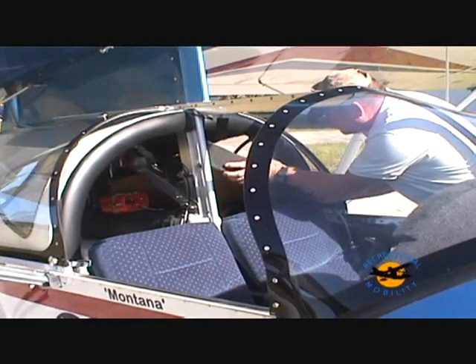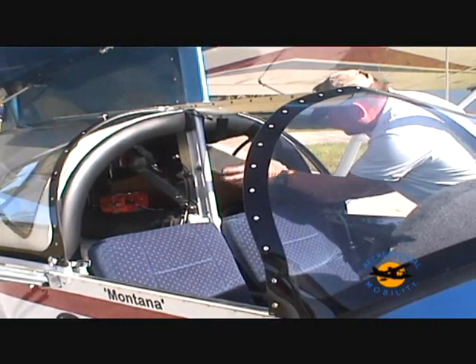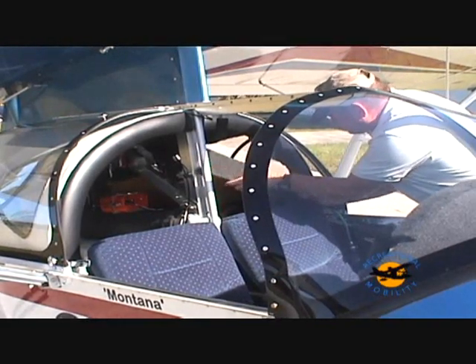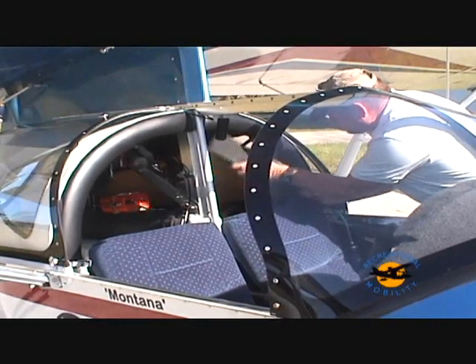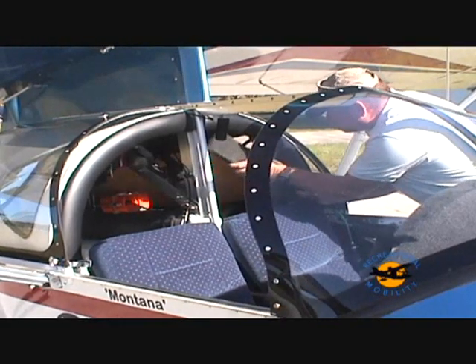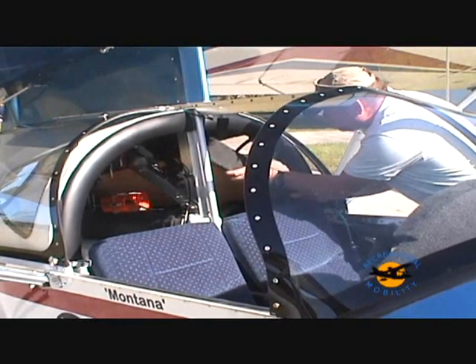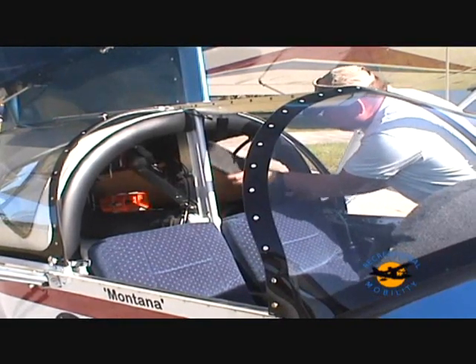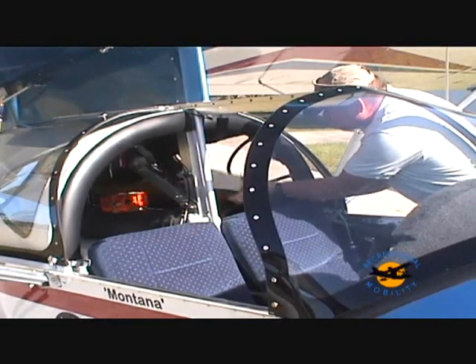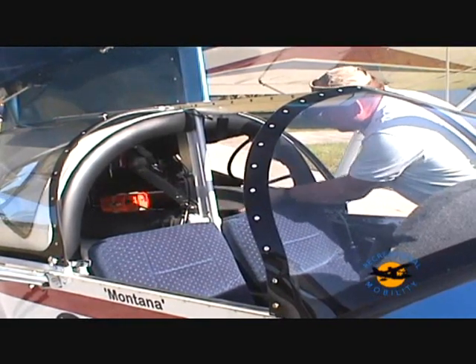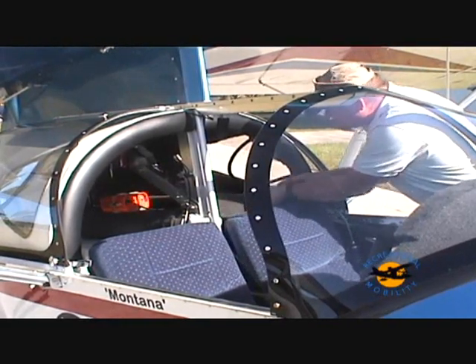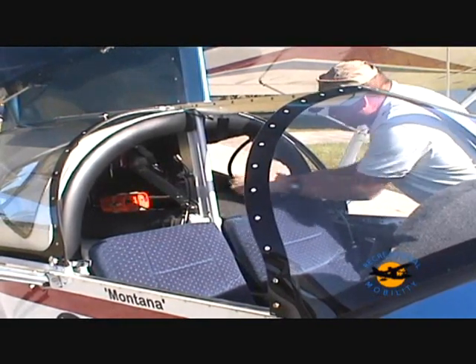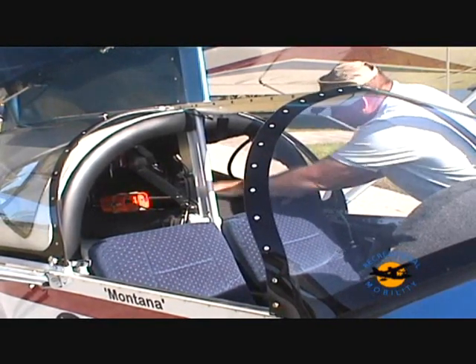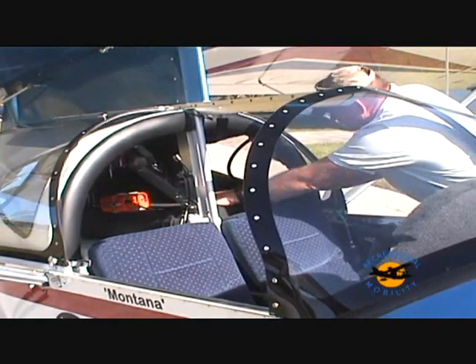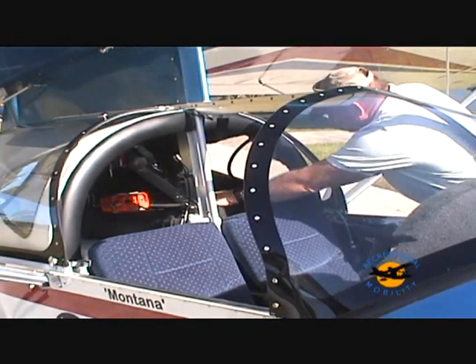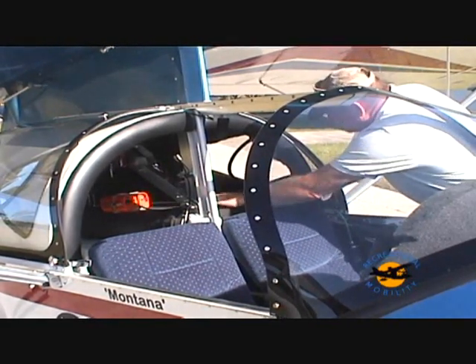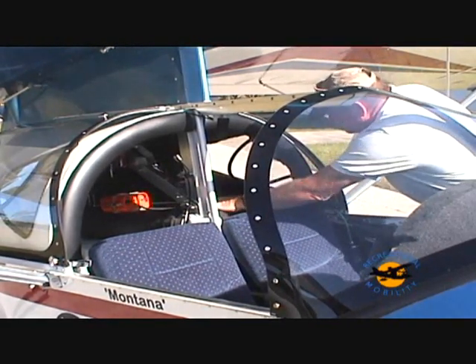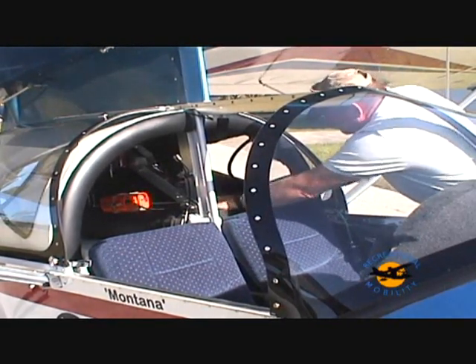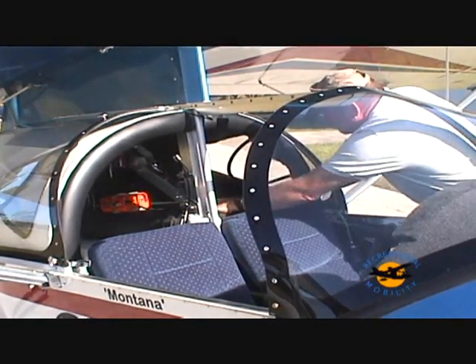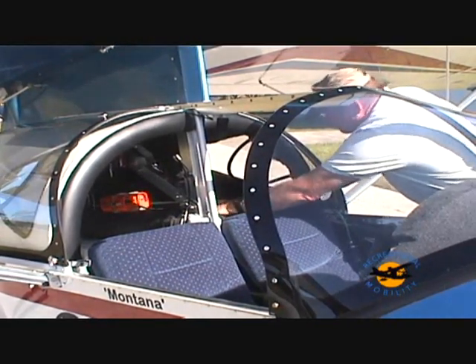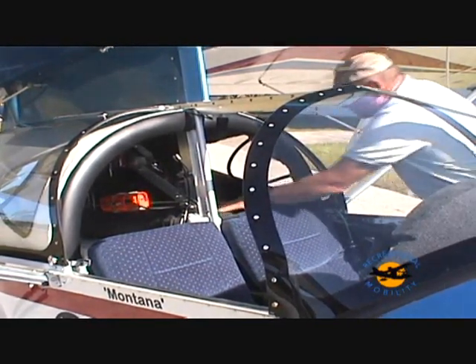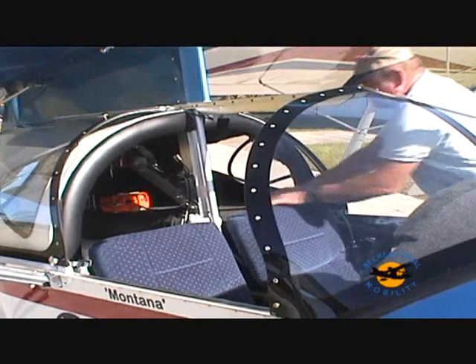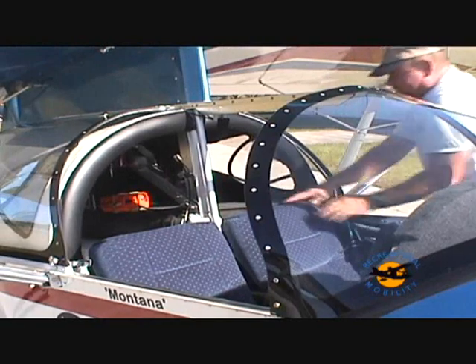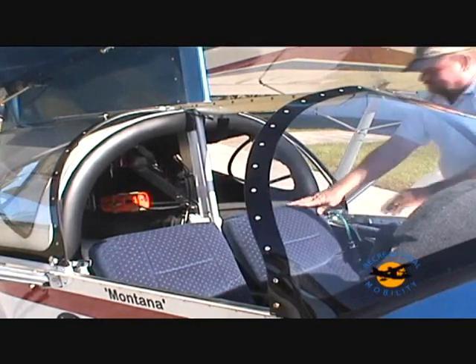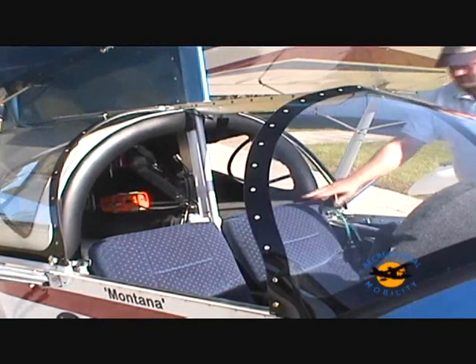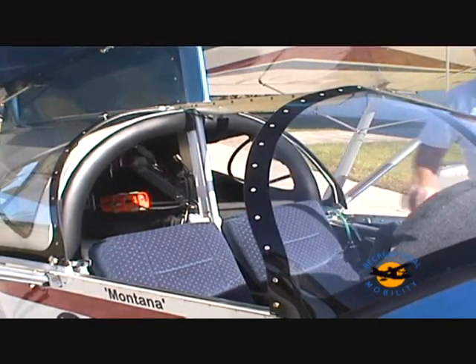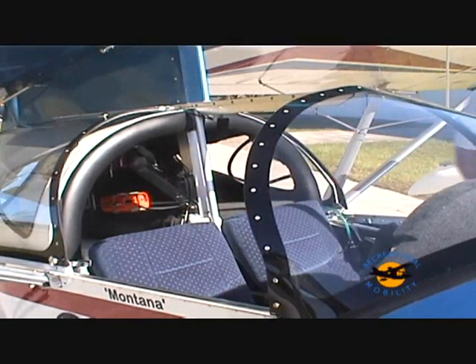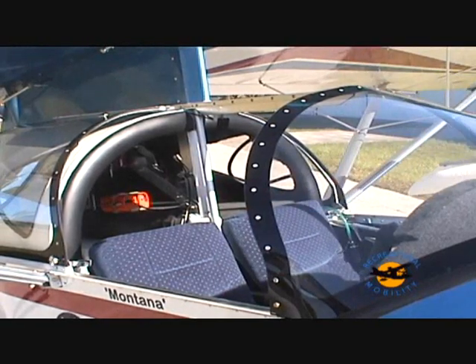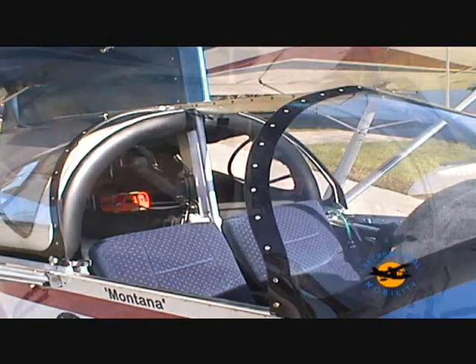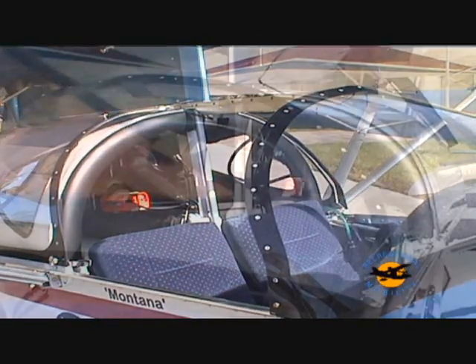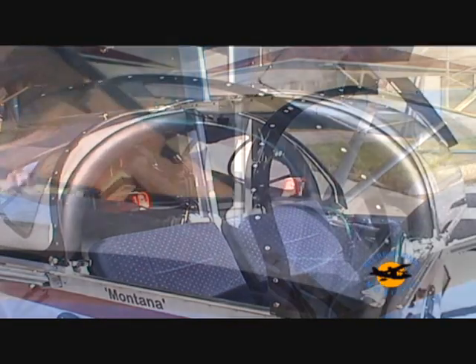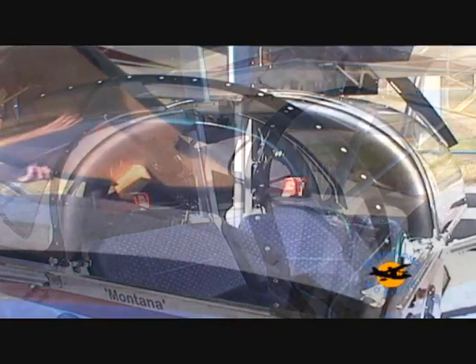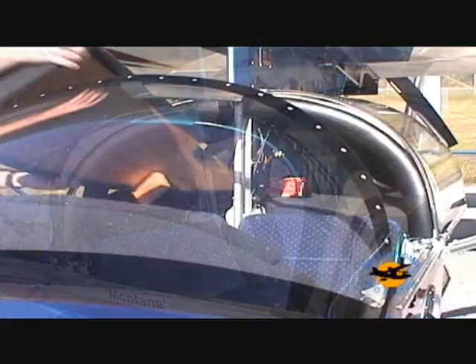The optional baggage compartment complements your aircraft and maximizes storage space behind the seats.